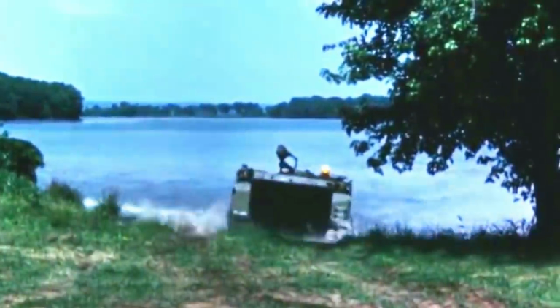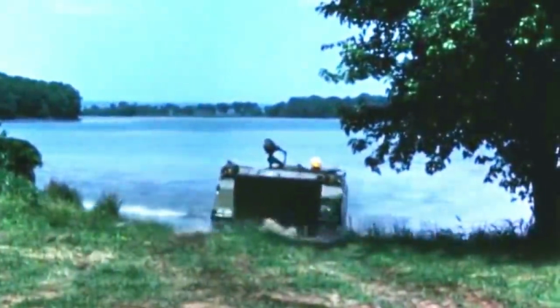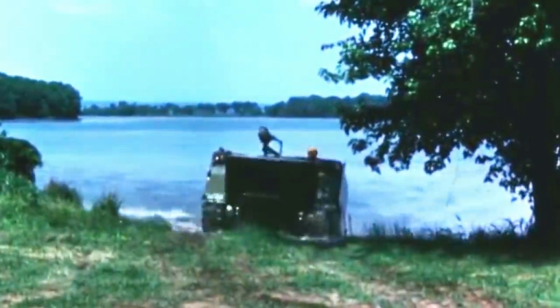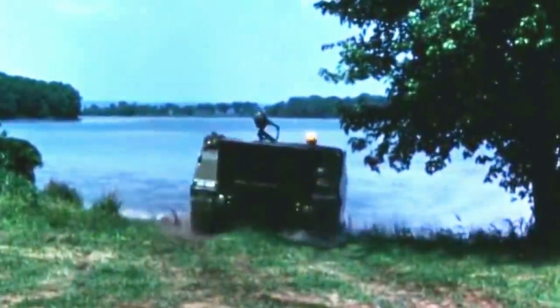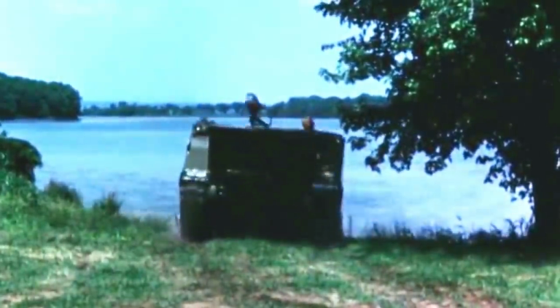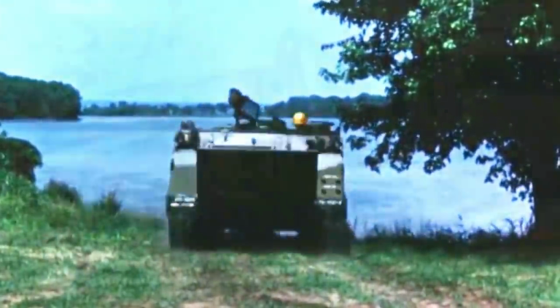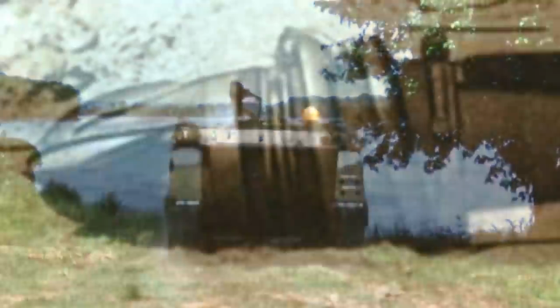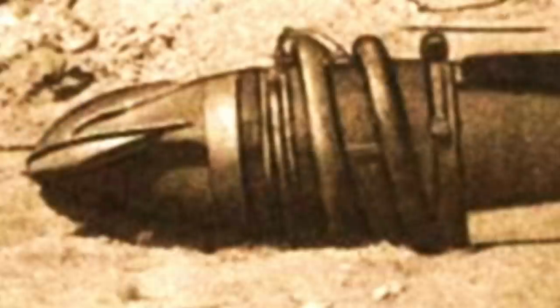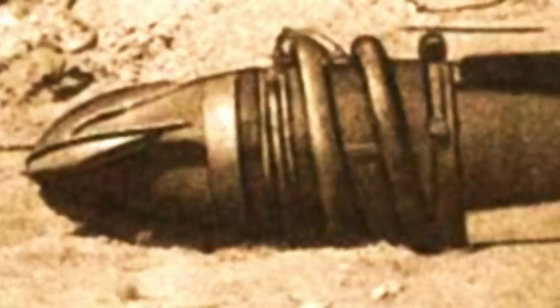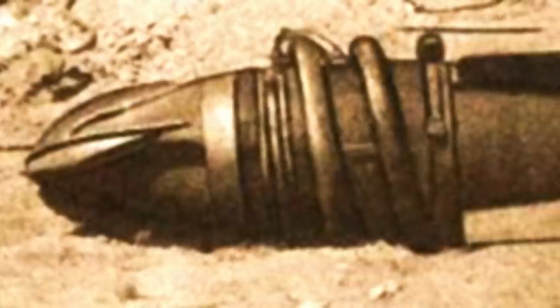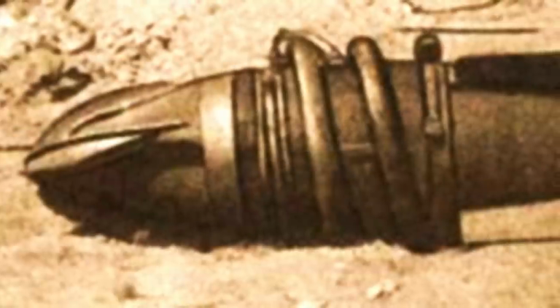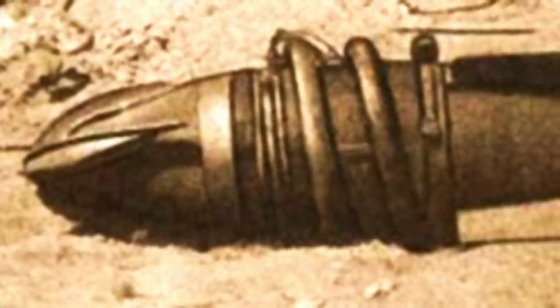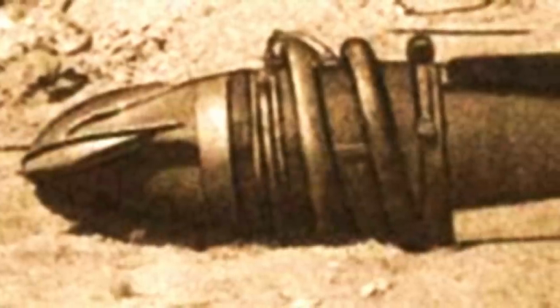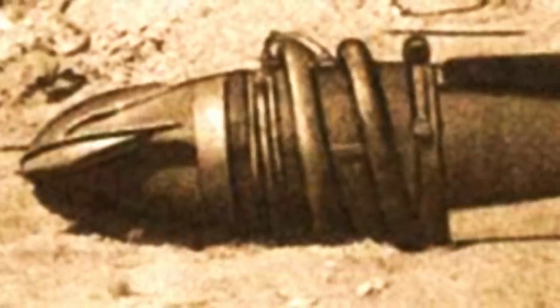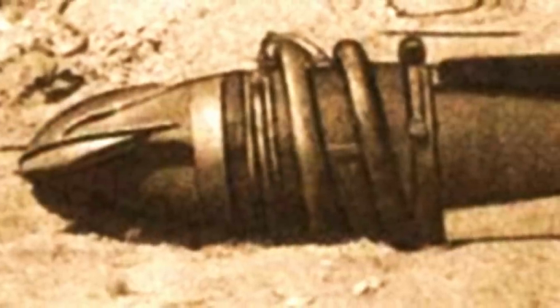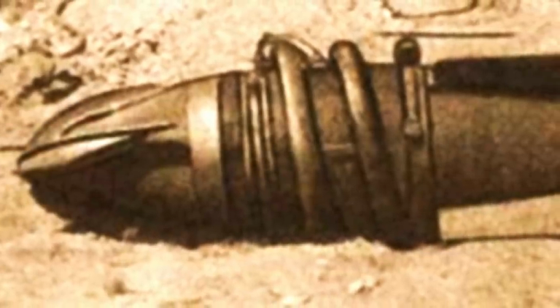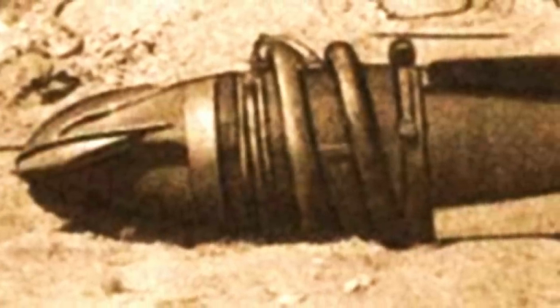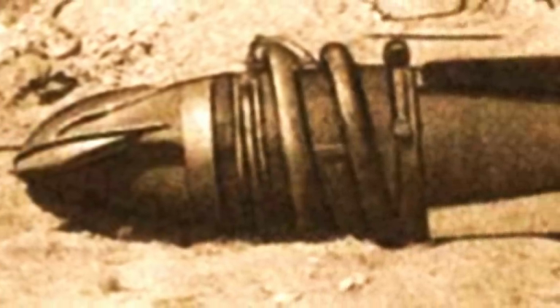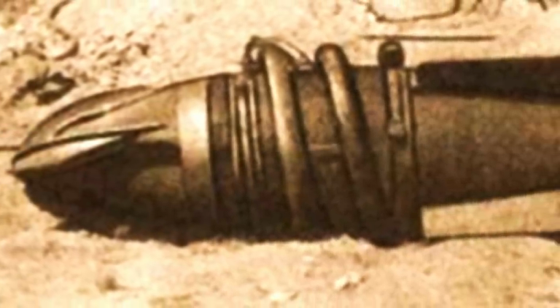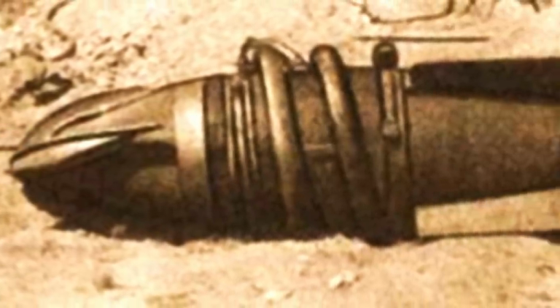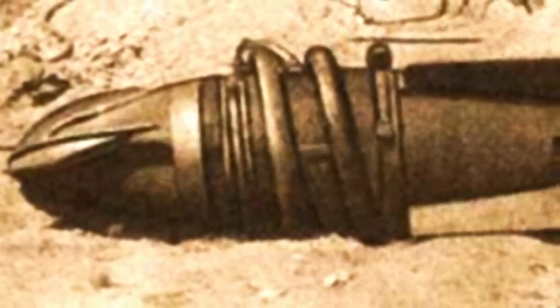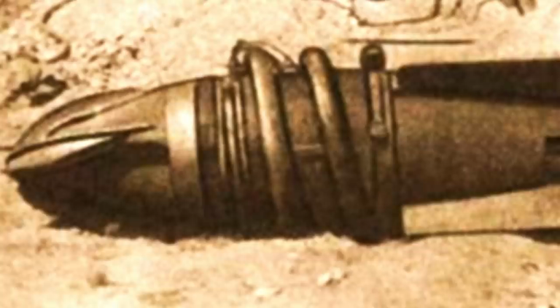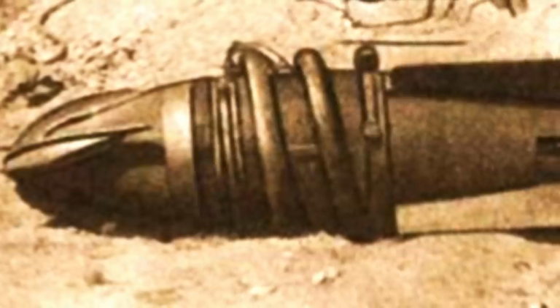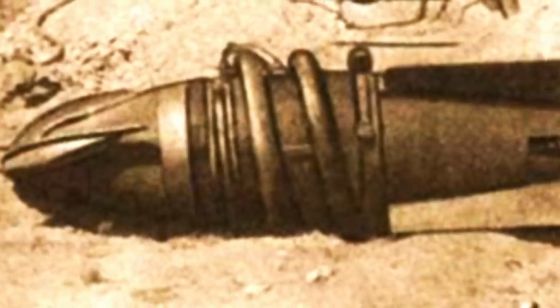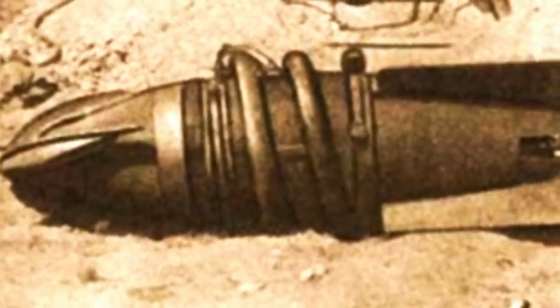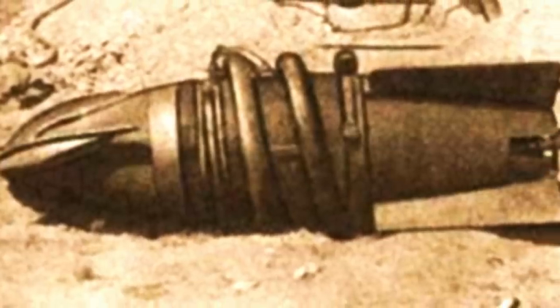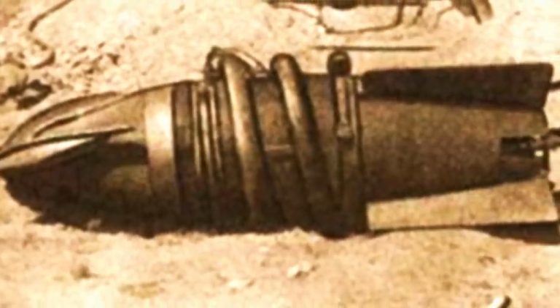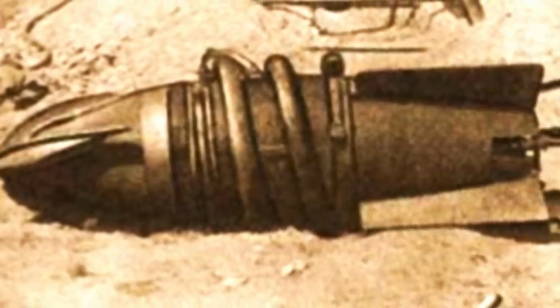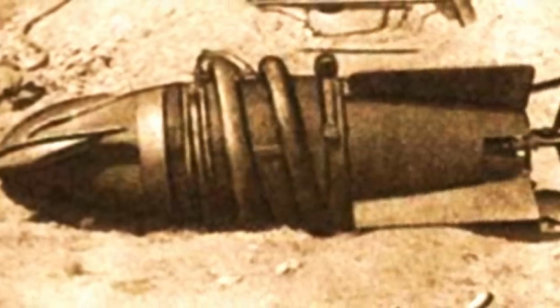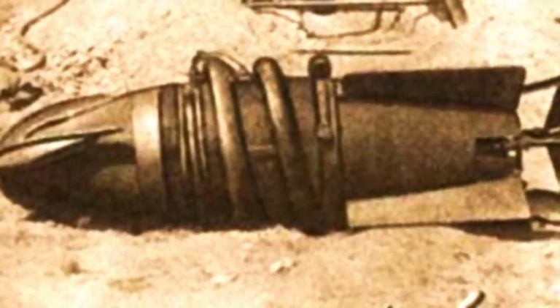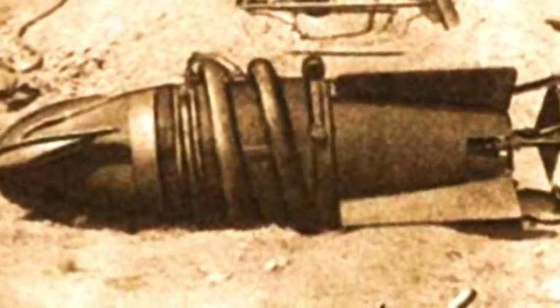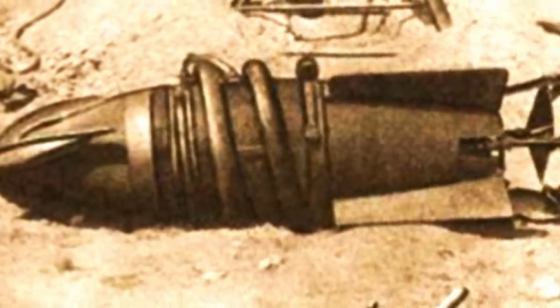The Soviet Union even secretly developed colossal tanks that could dig underground like mole rats to attack its enemies where they least expected it.